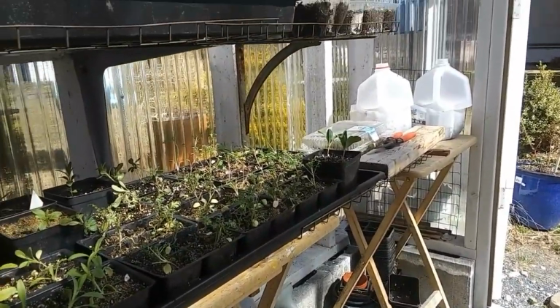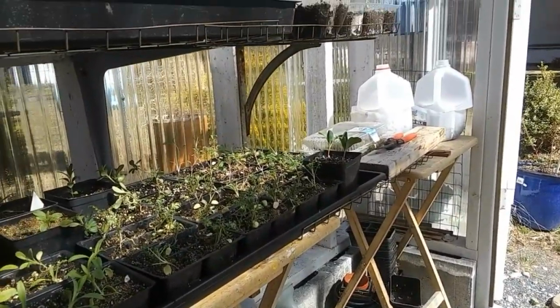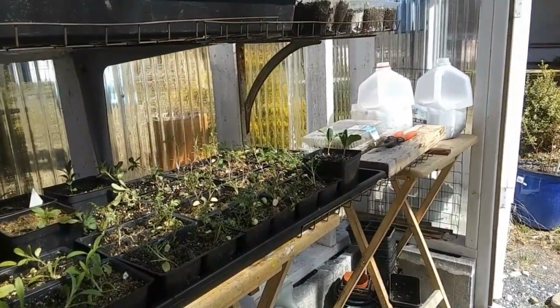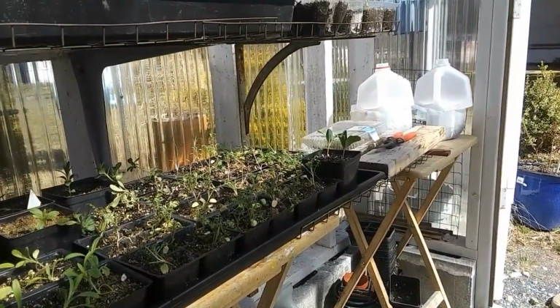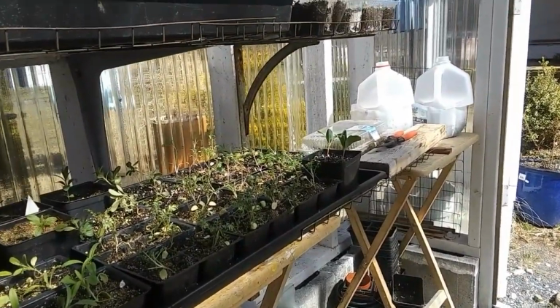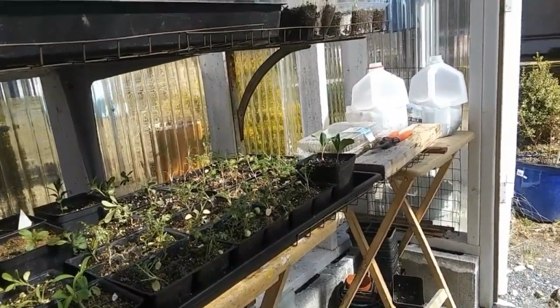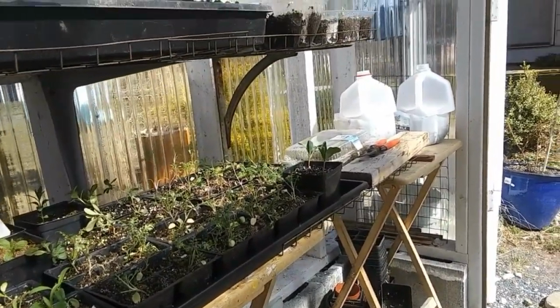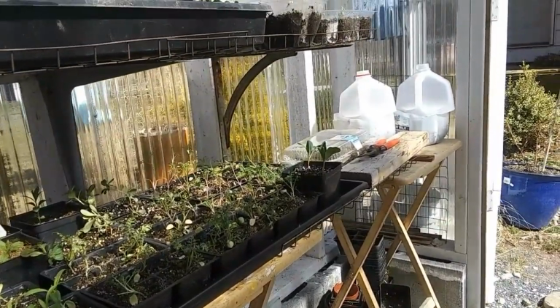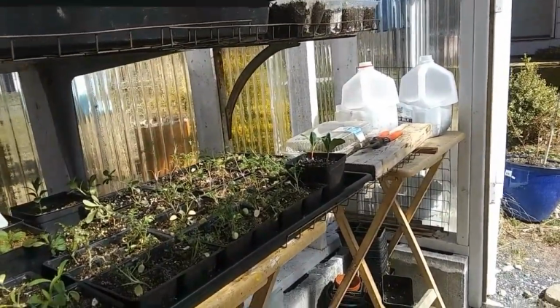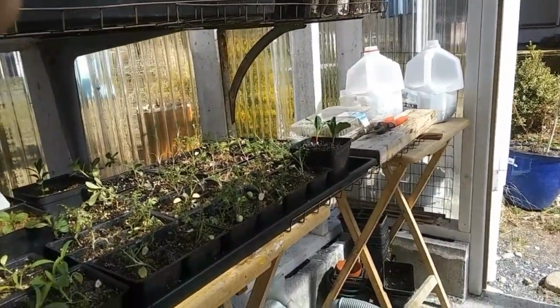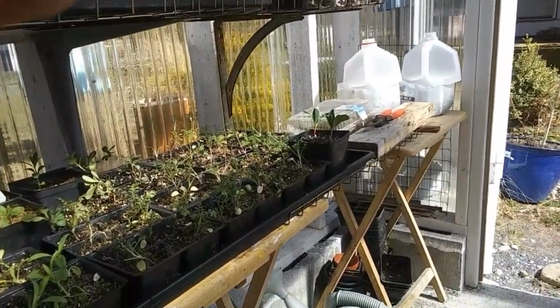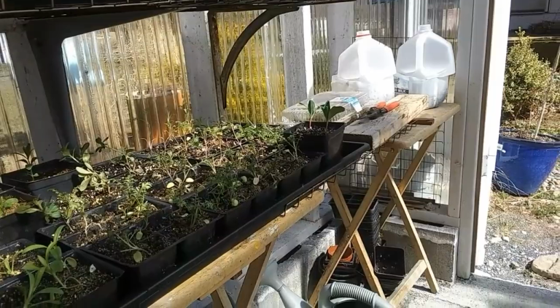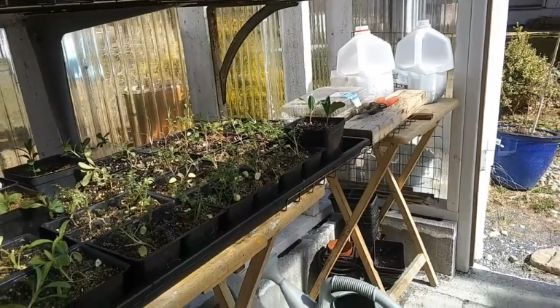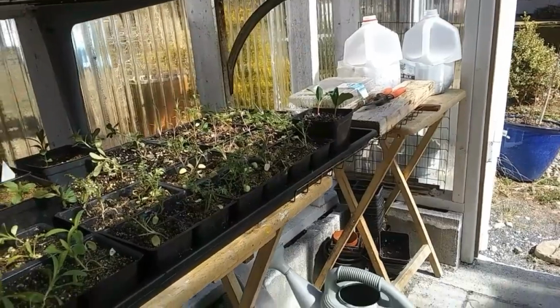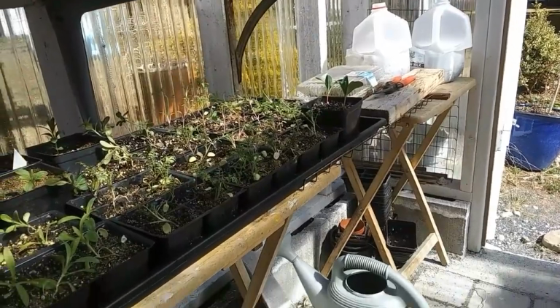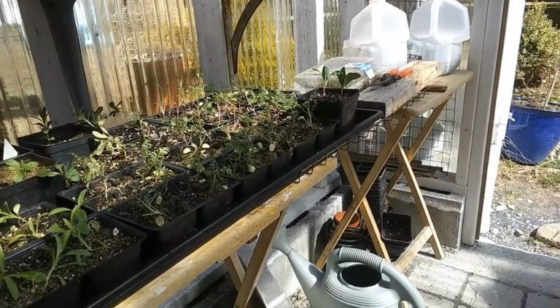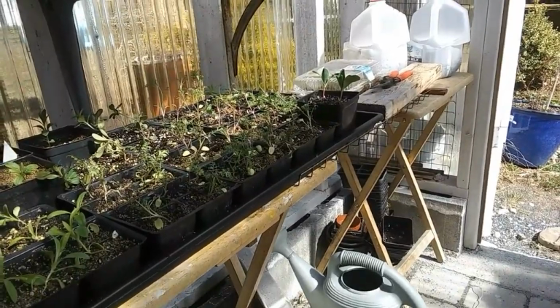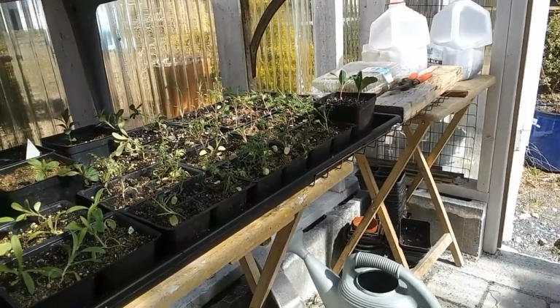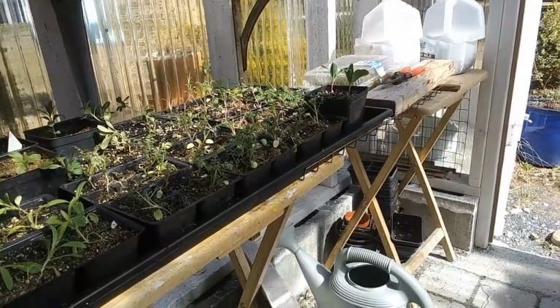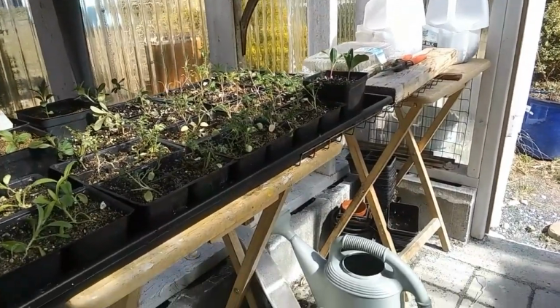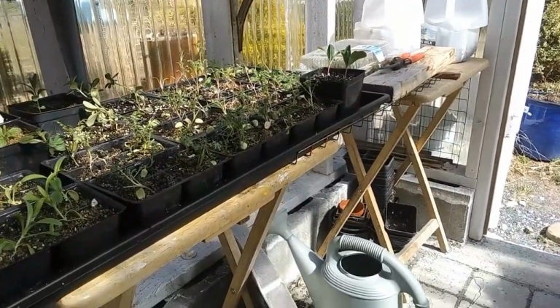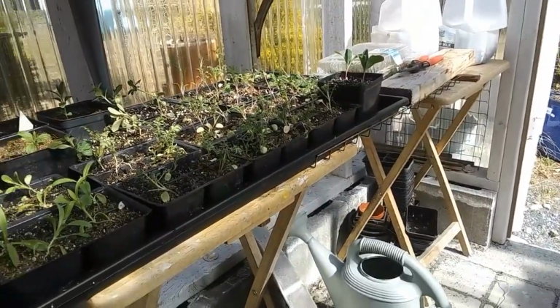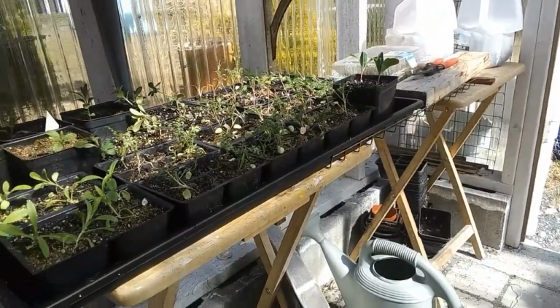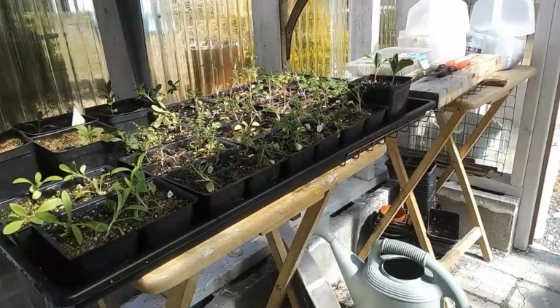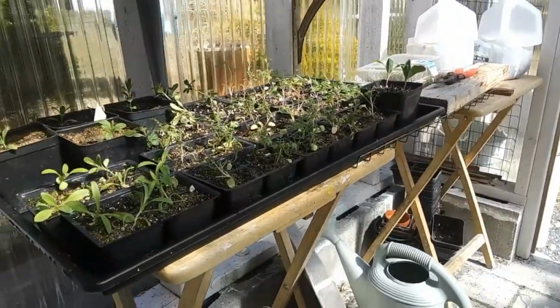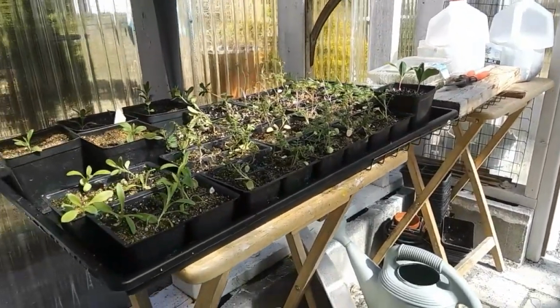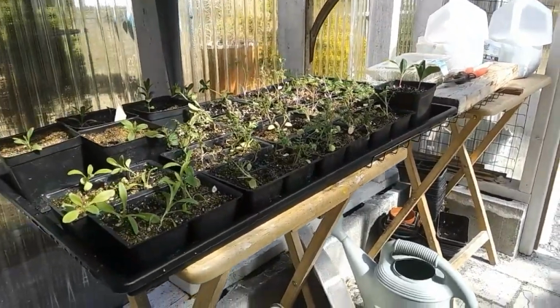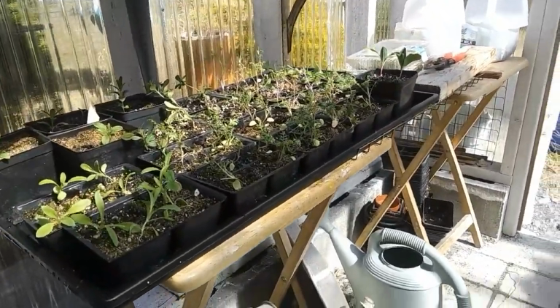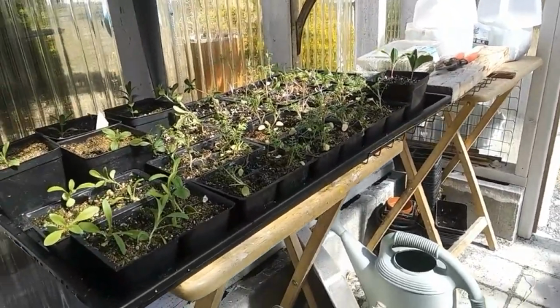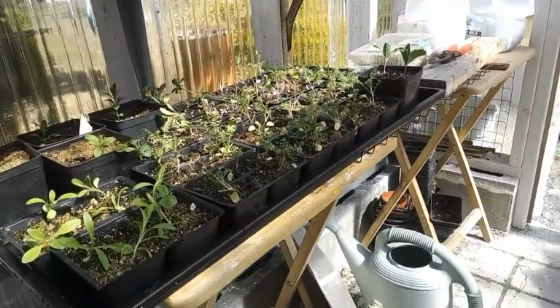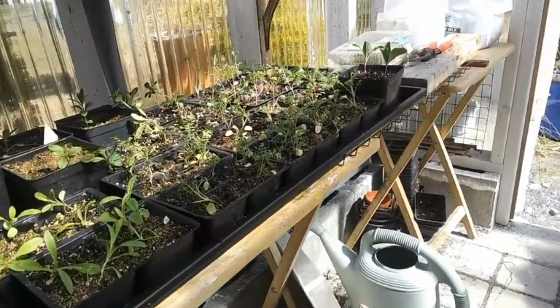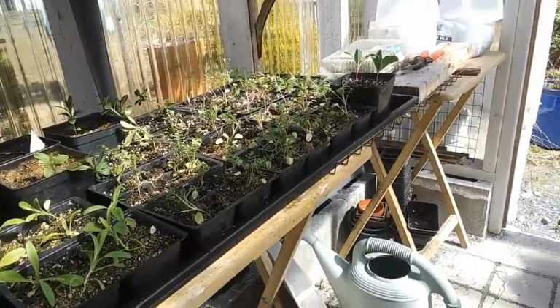Thanks for watching and tune in next time for more baby plants!